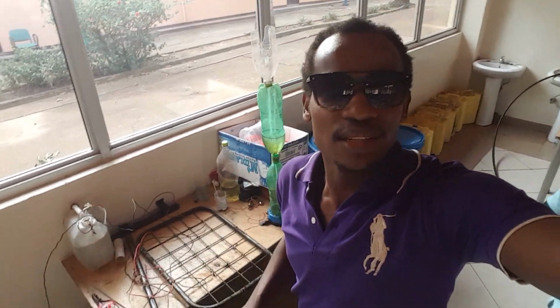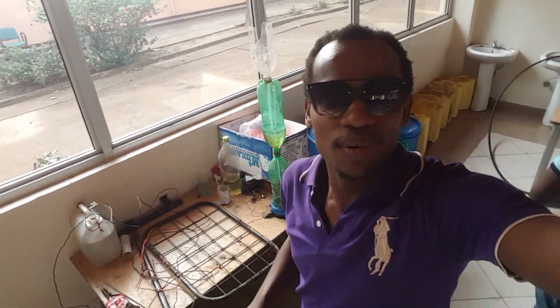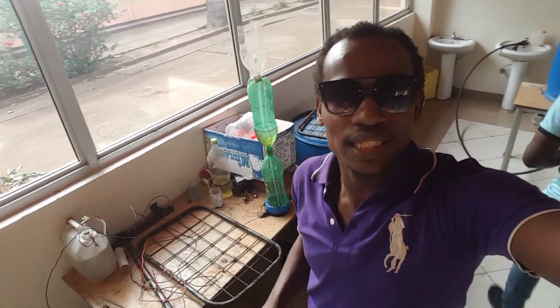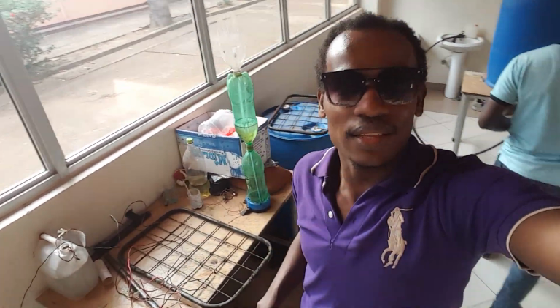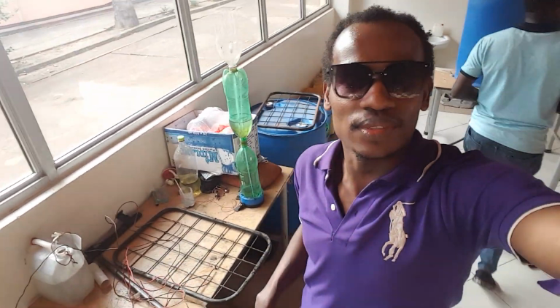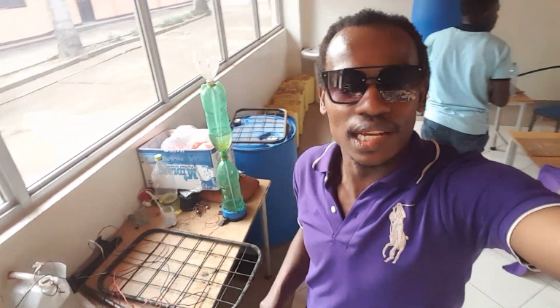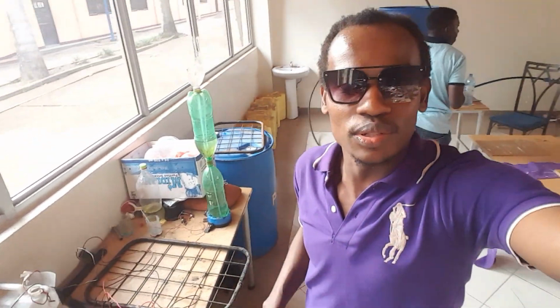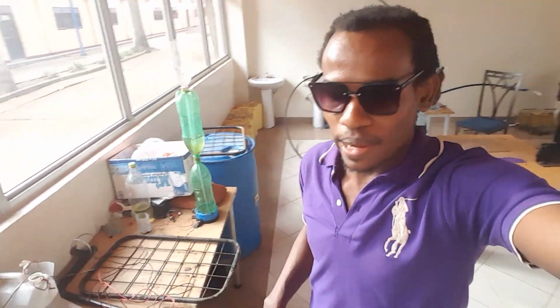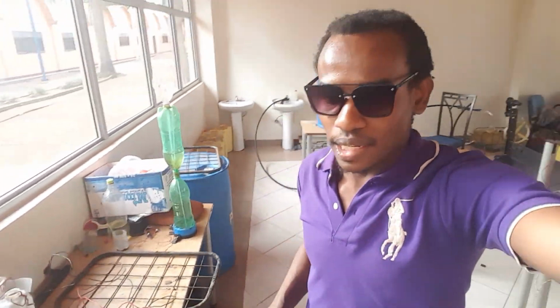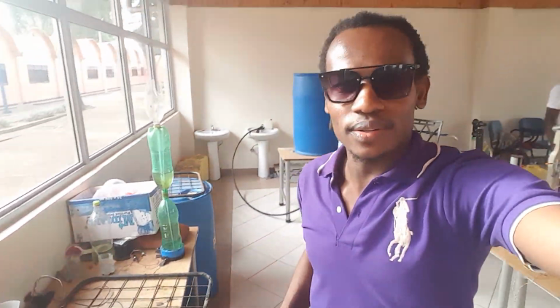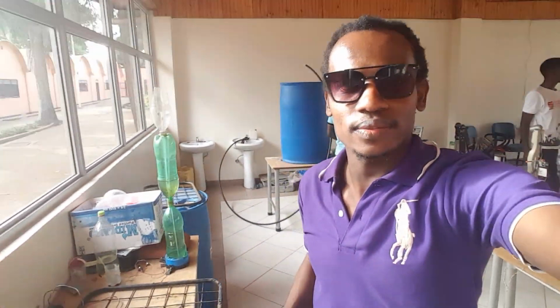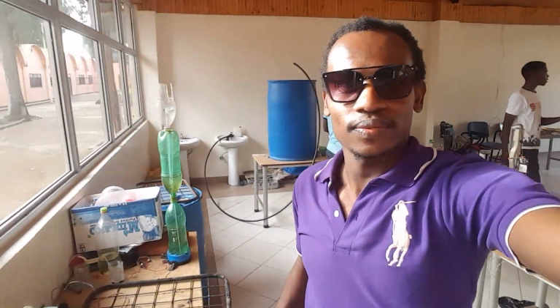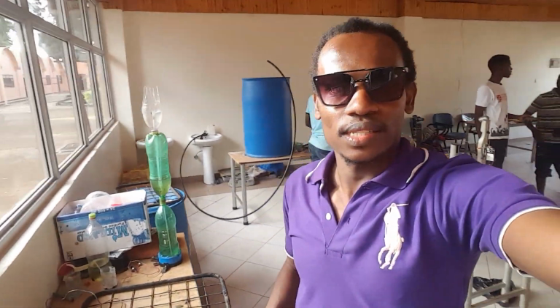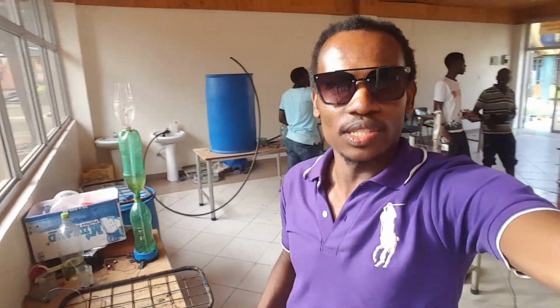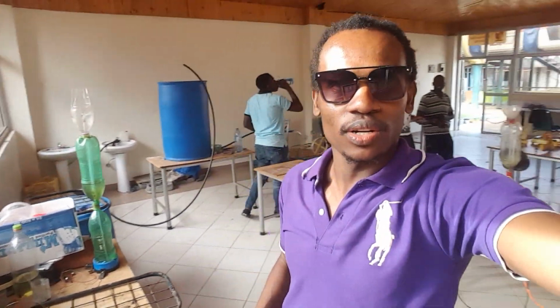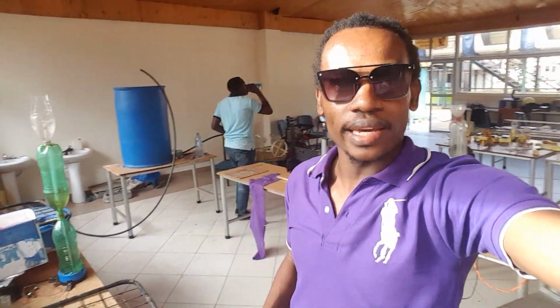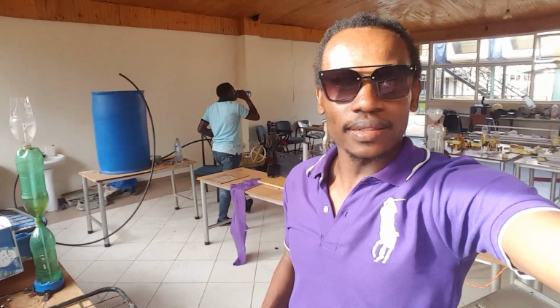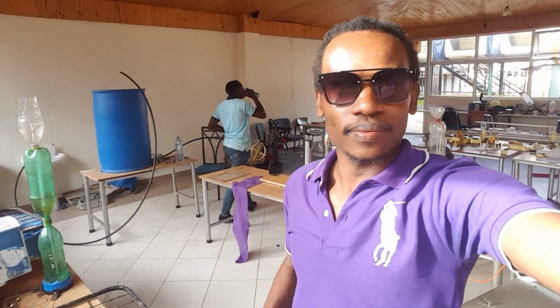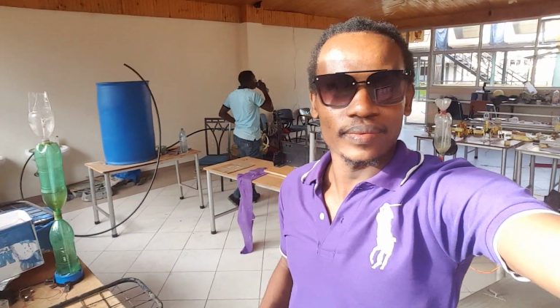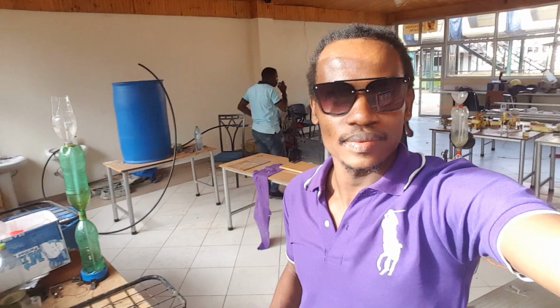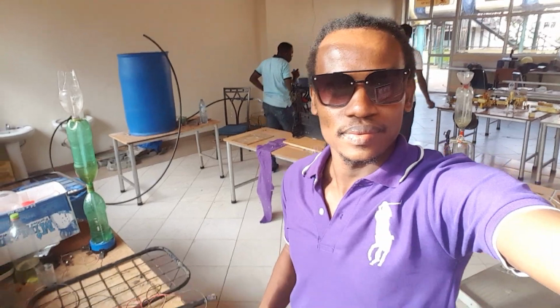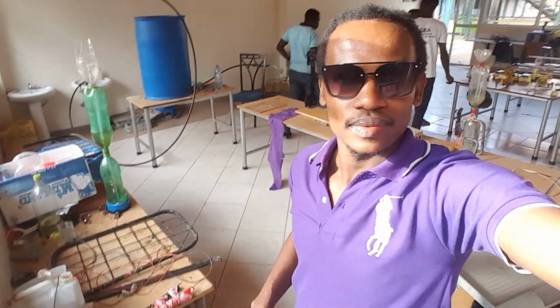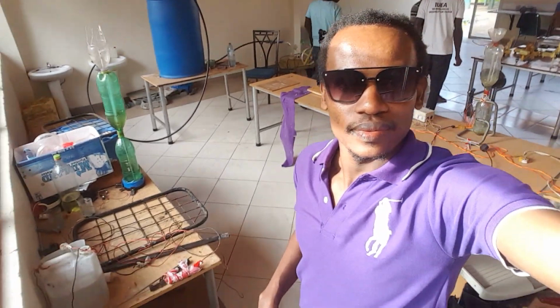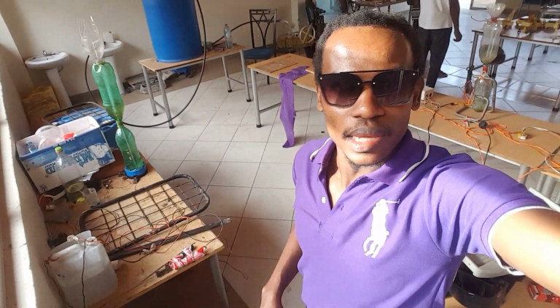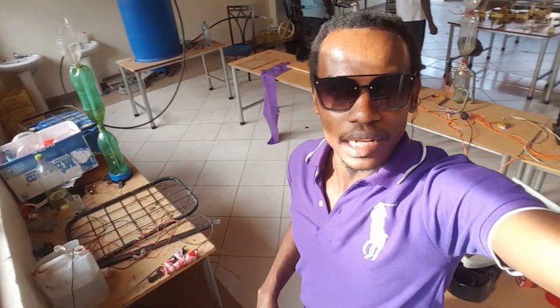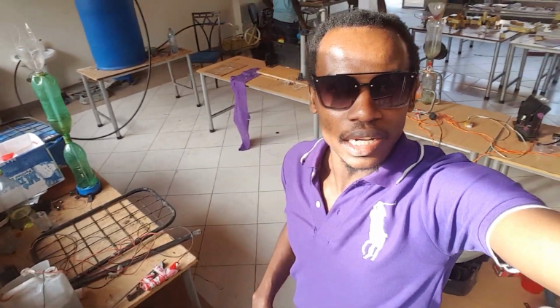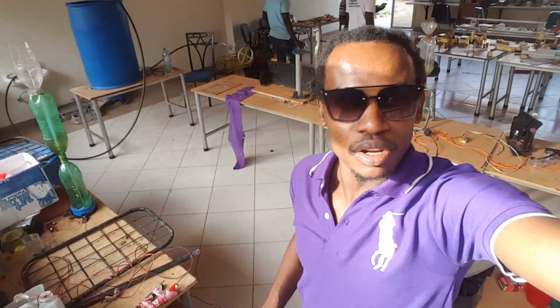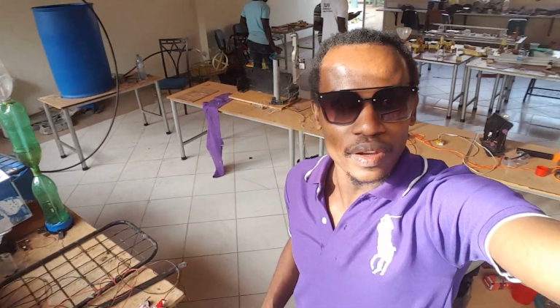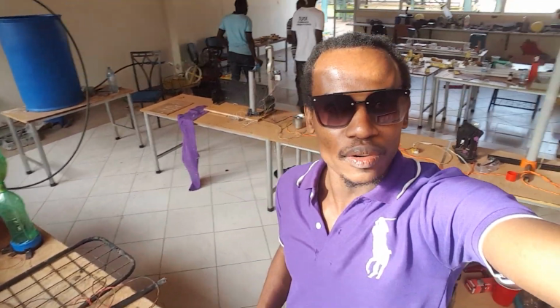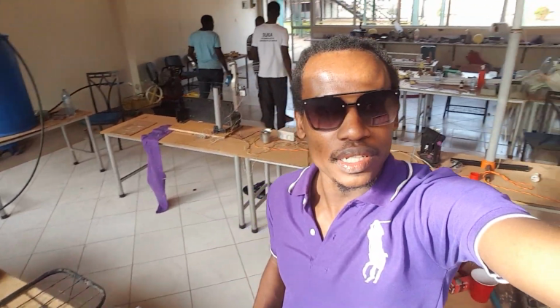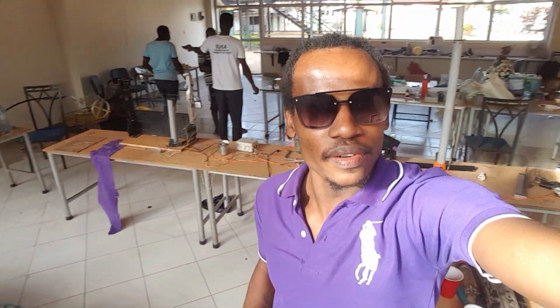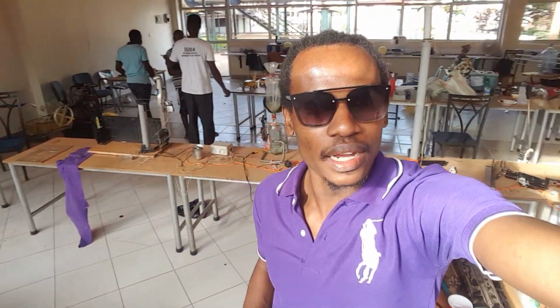Thanks for watching. Stay tuned to my channel. This is John again. We are in the International University of East Africa.